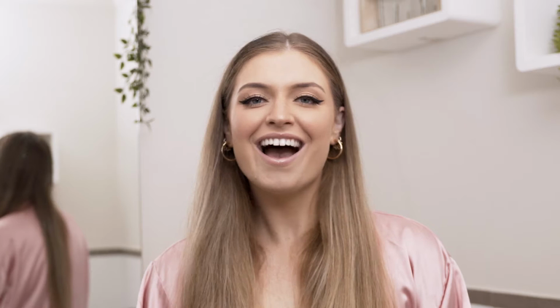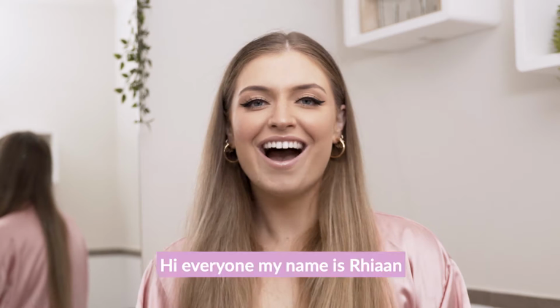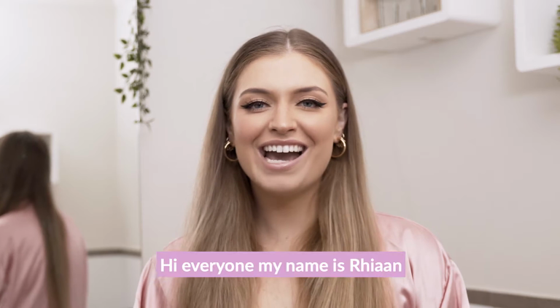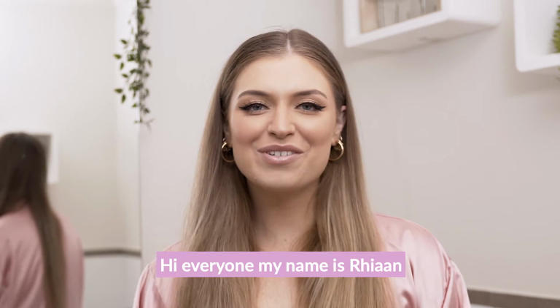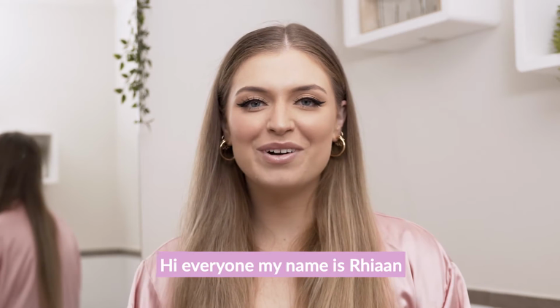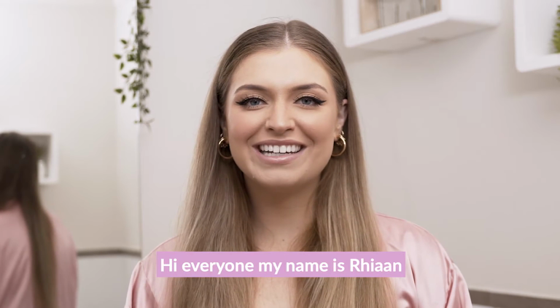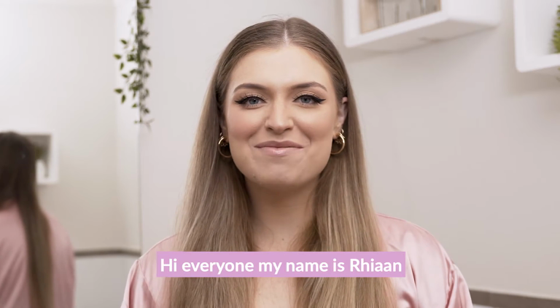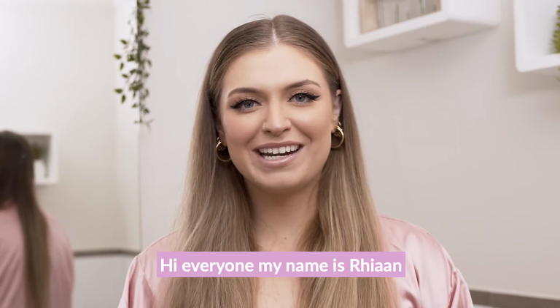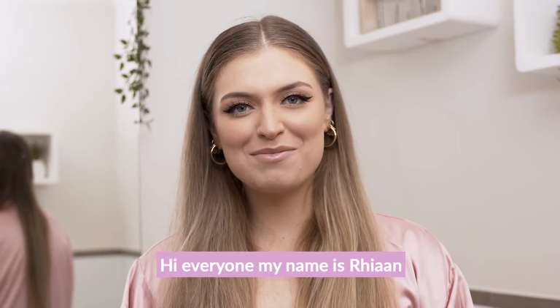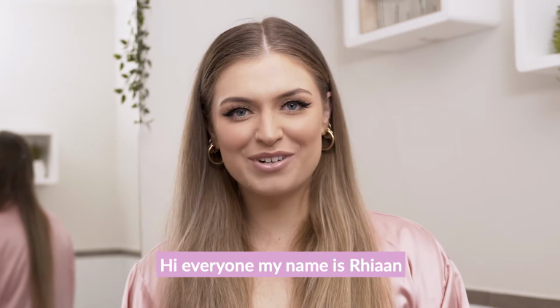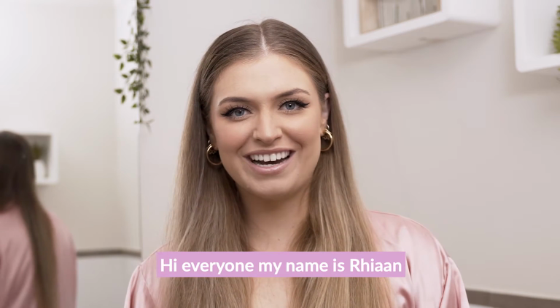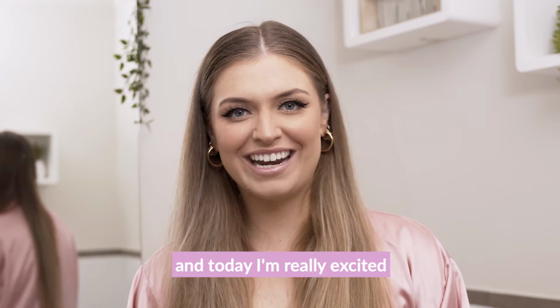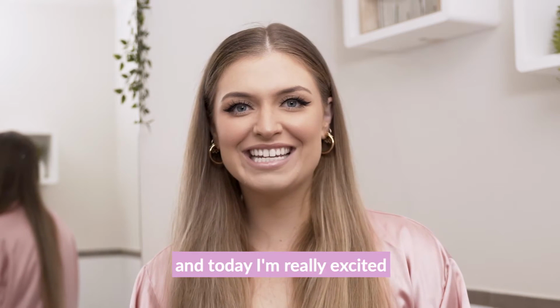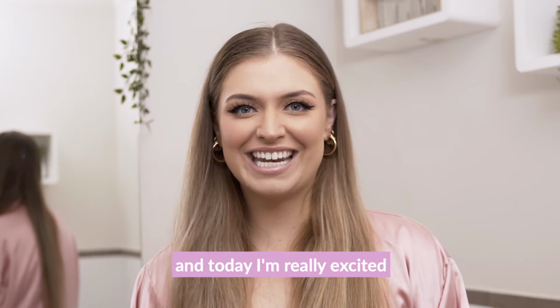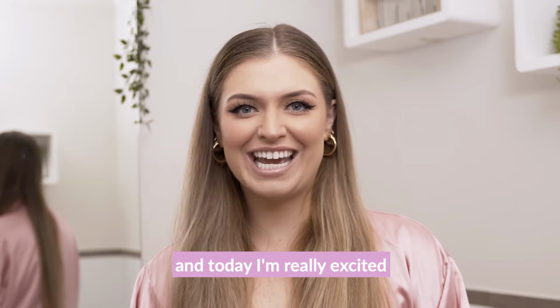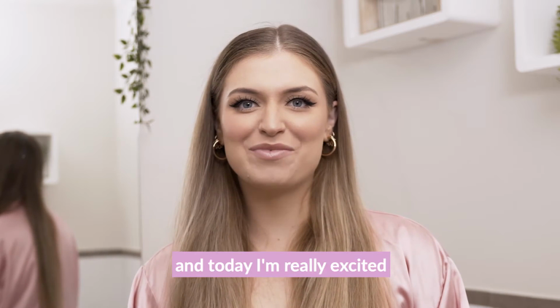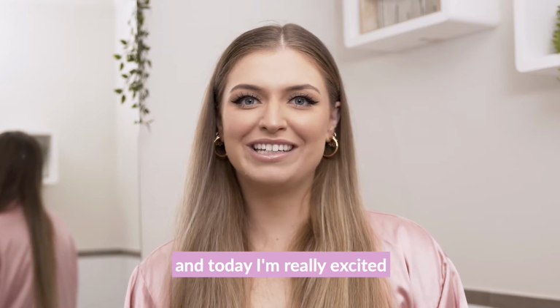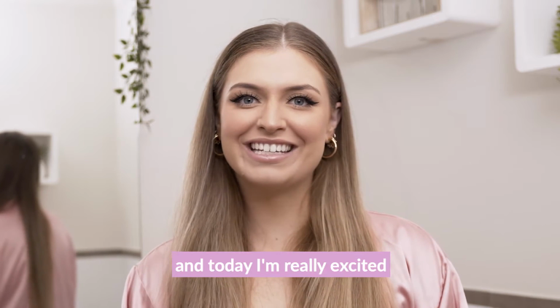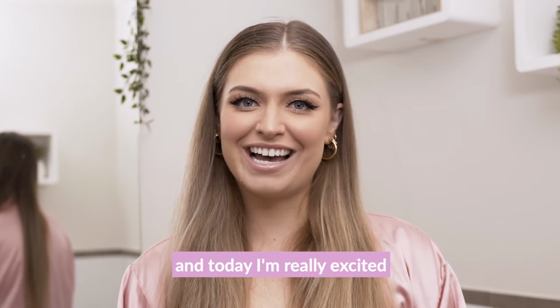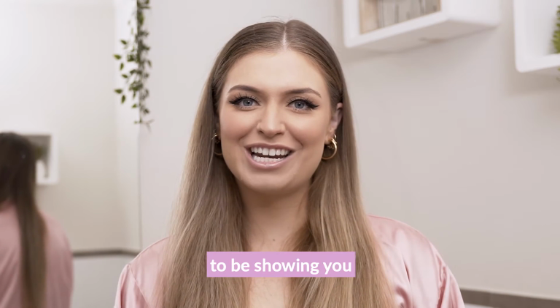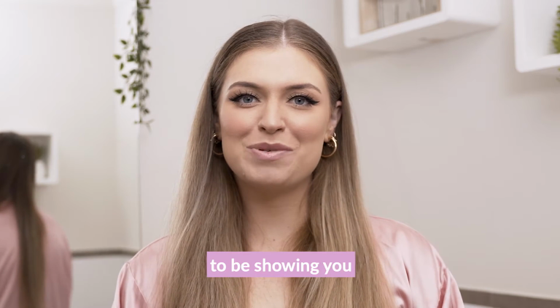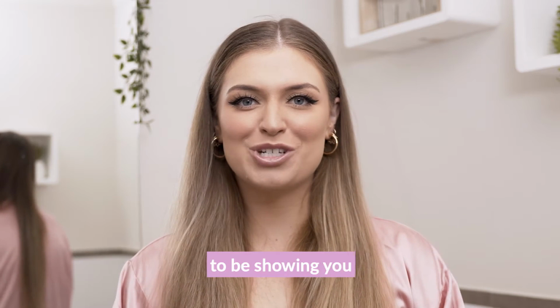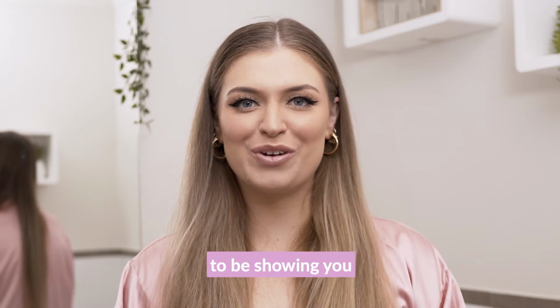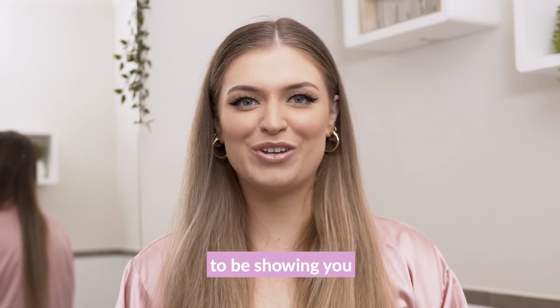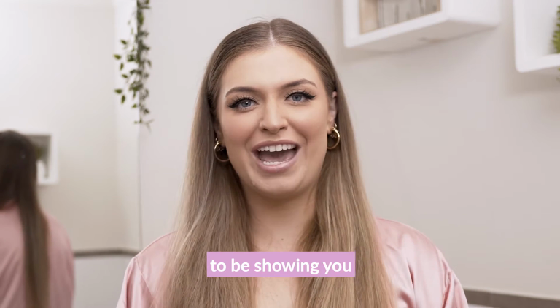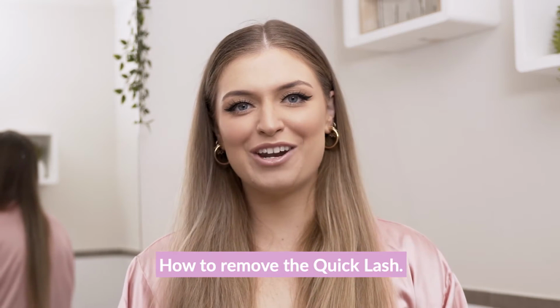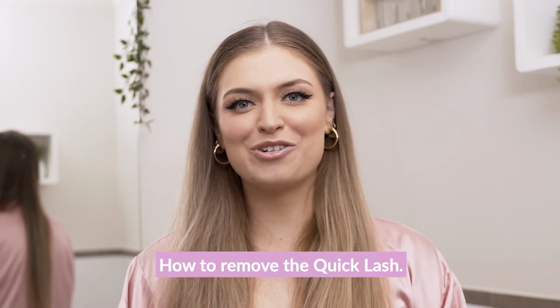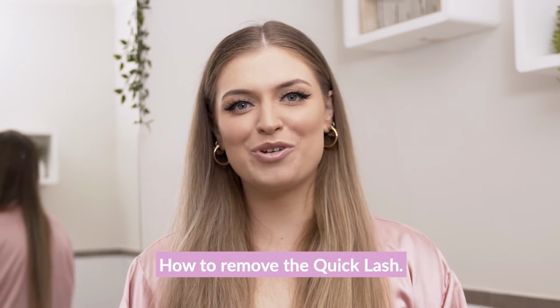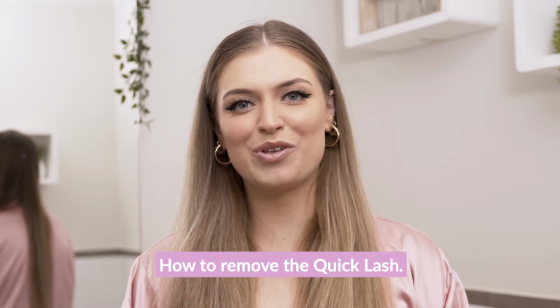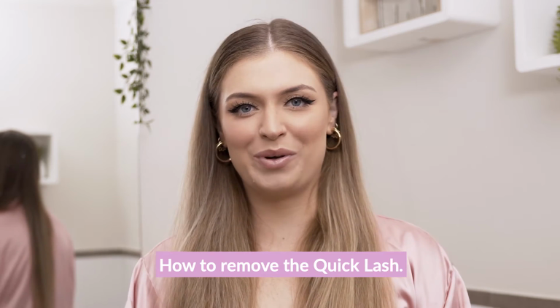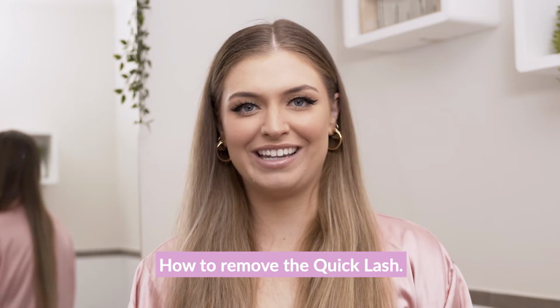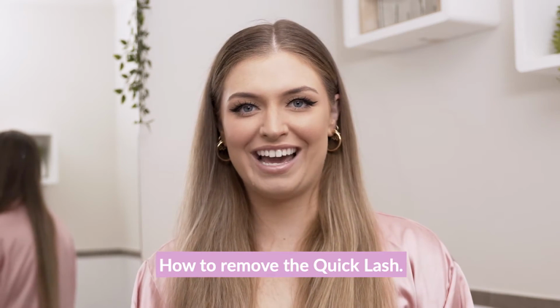Hi everyone, my name is Rhian and today I'm really excited to be showing you how to remove the quick lash.